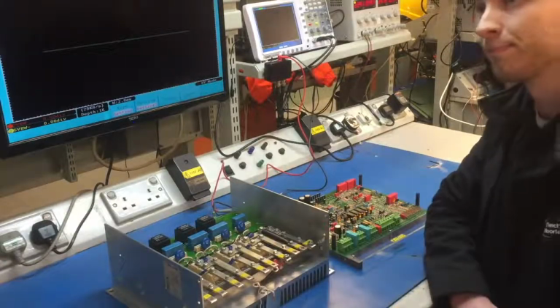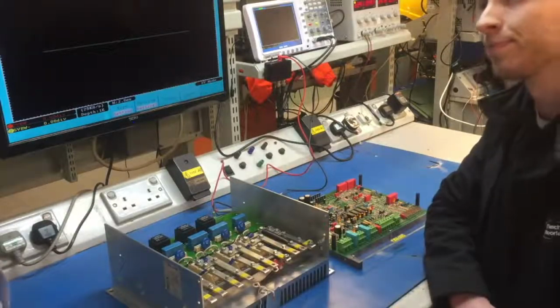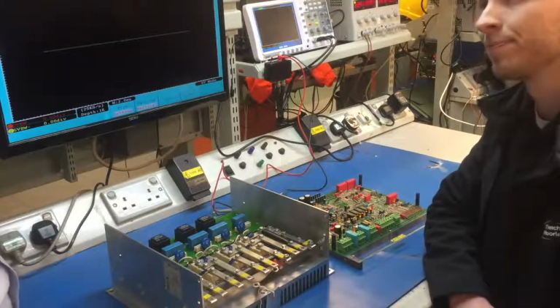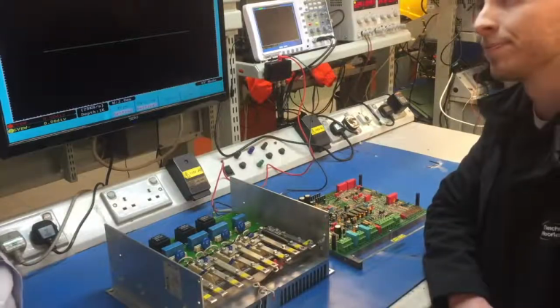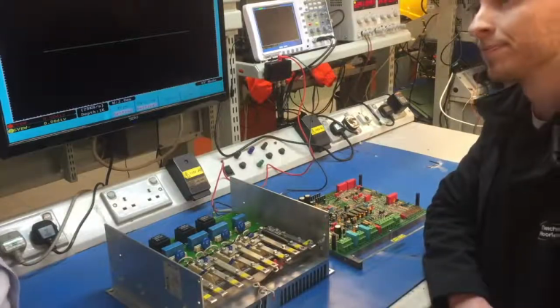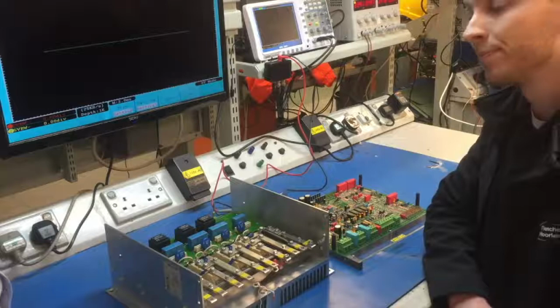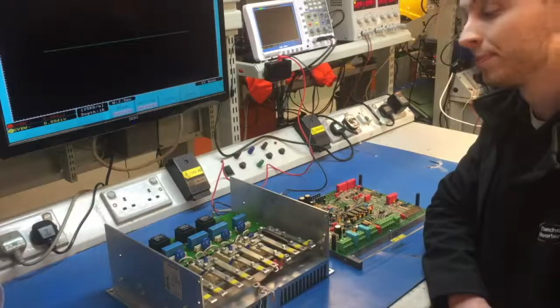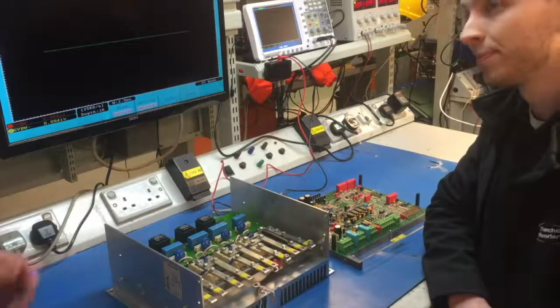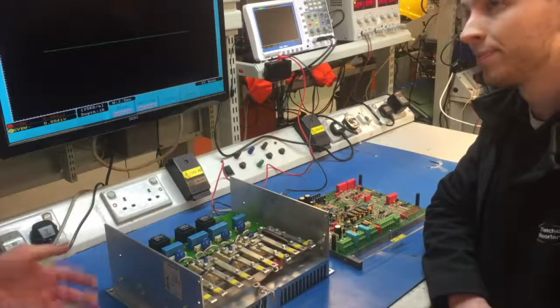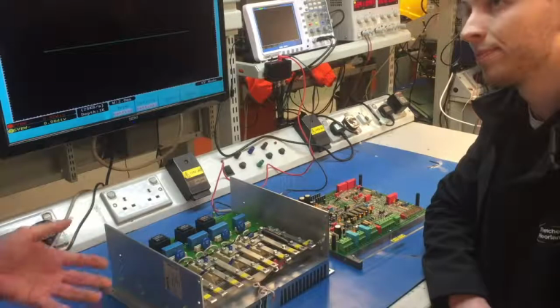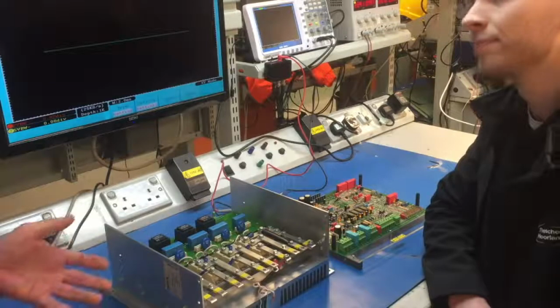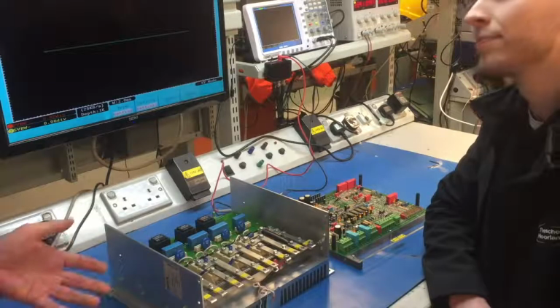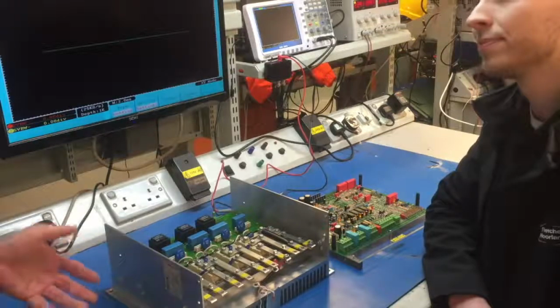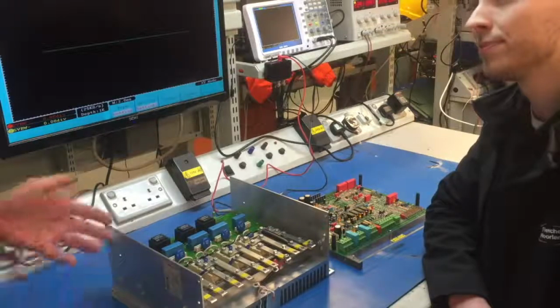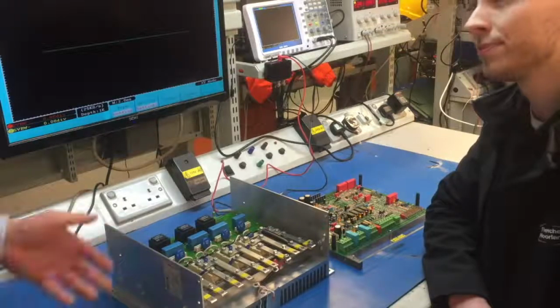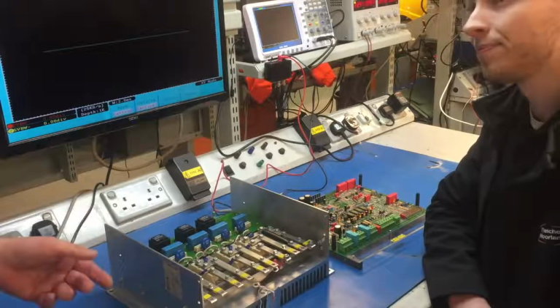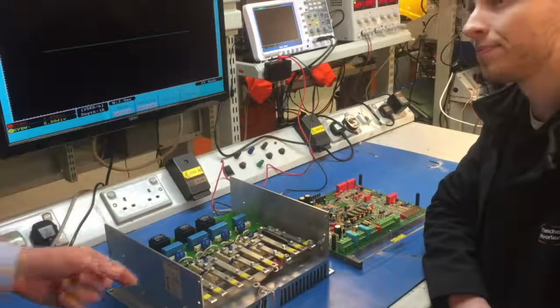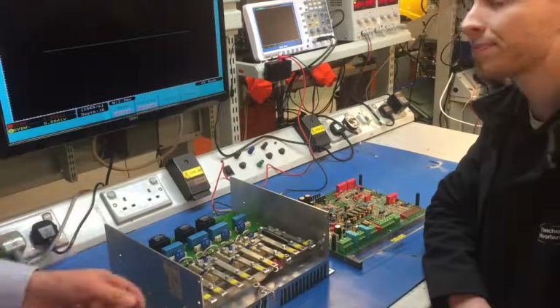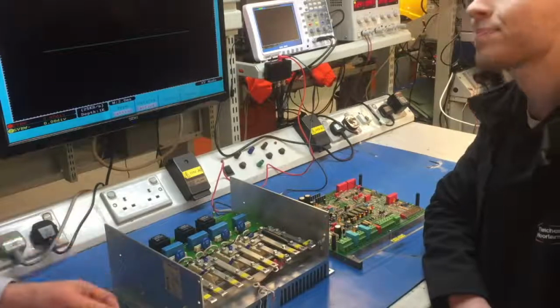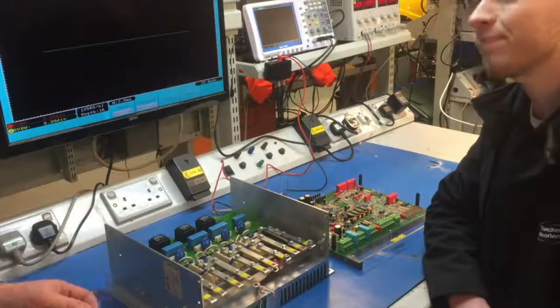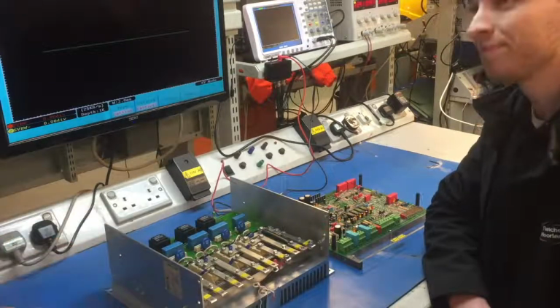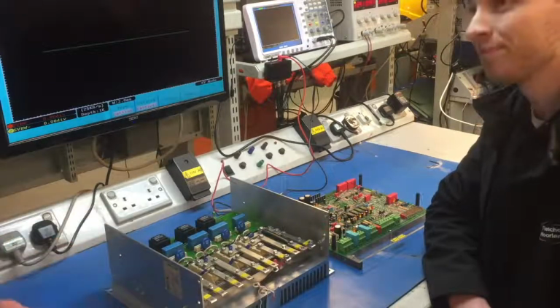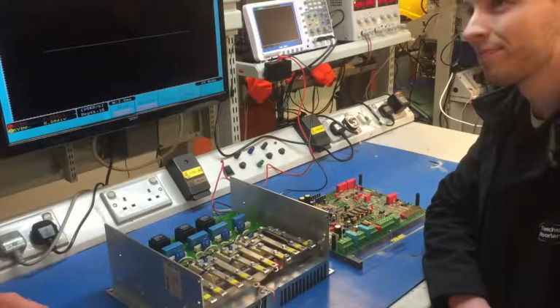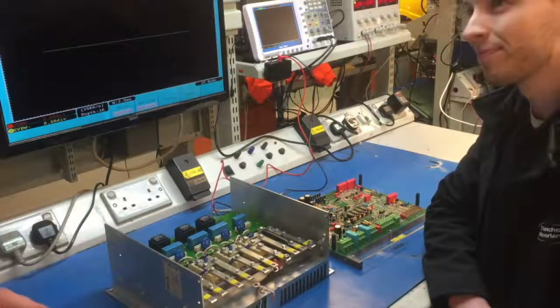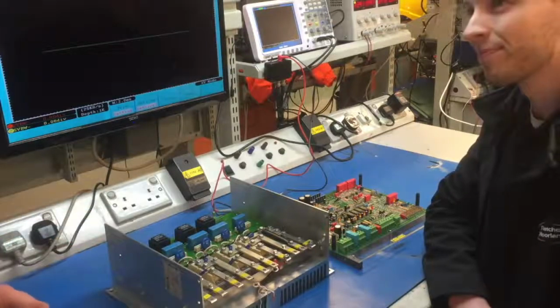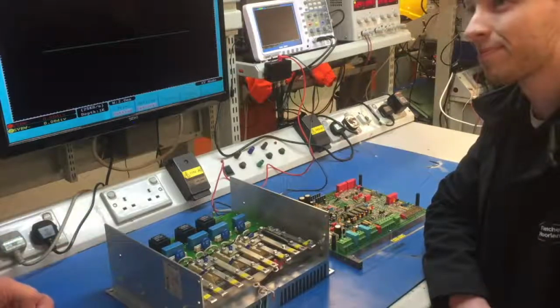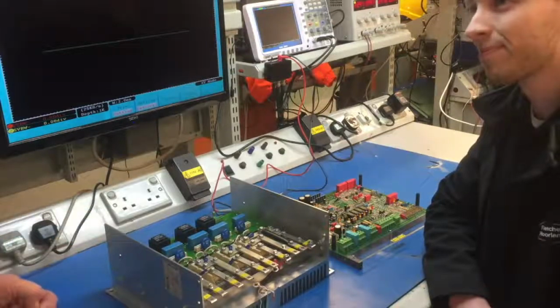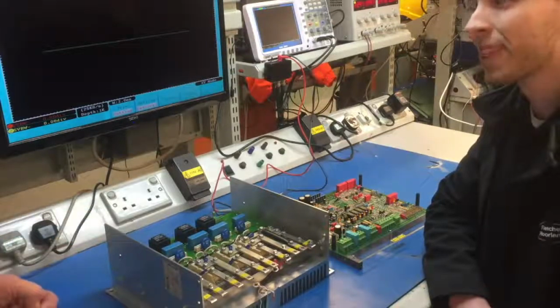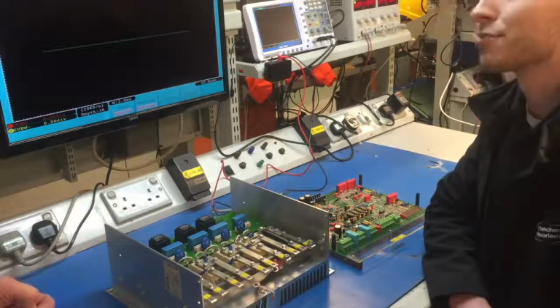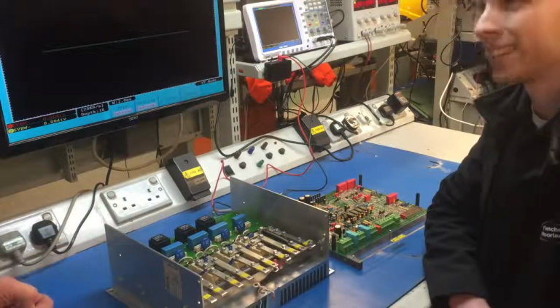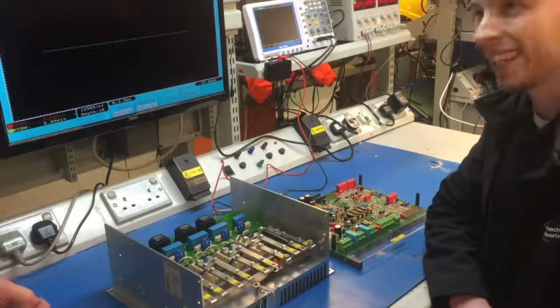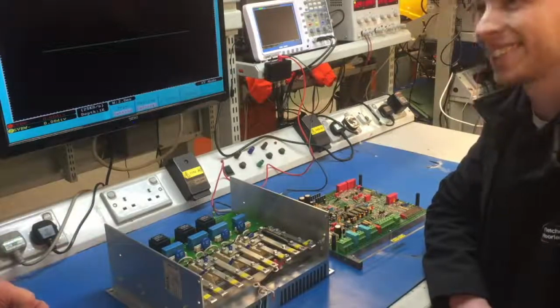So with it being a three-phase device we're going to replace all three power devices on that module? That's right, yes.